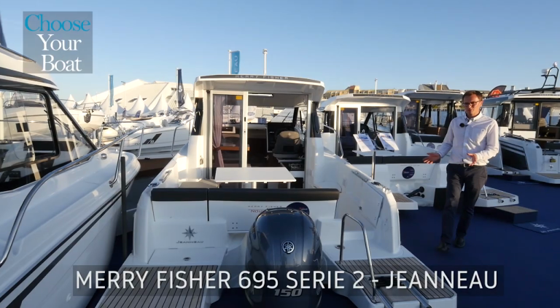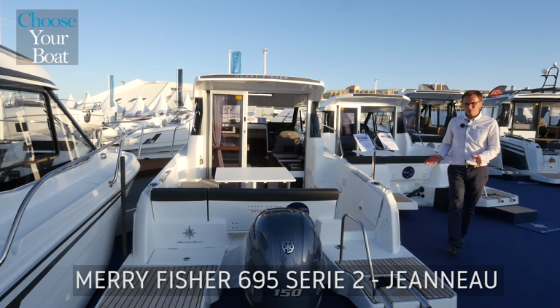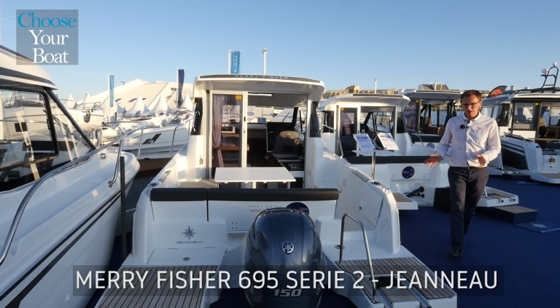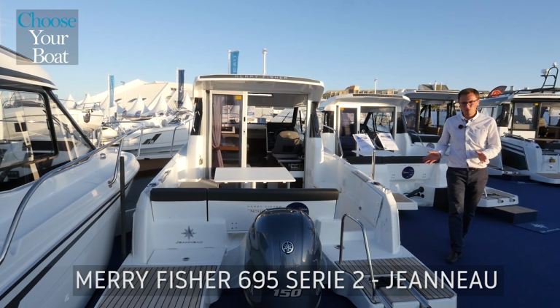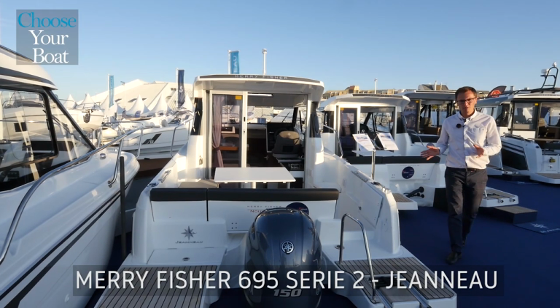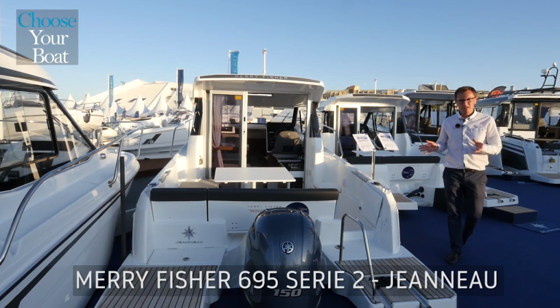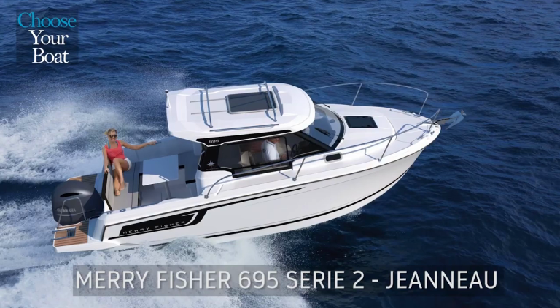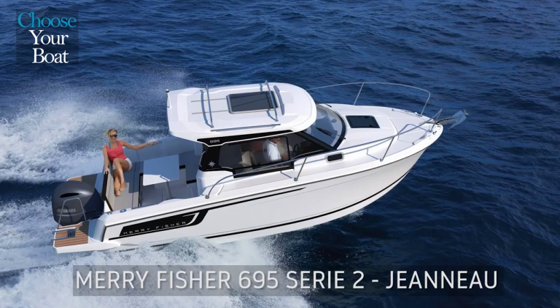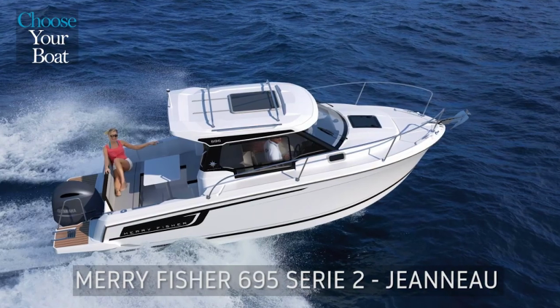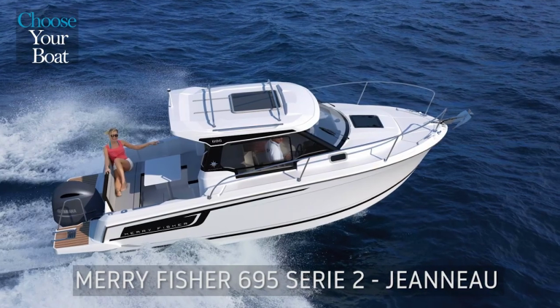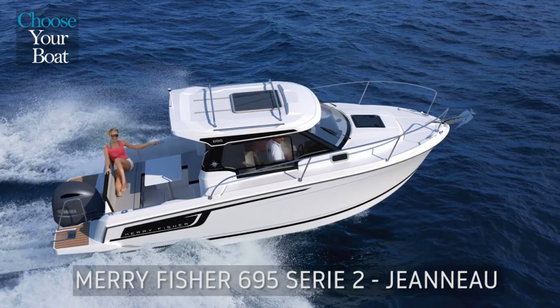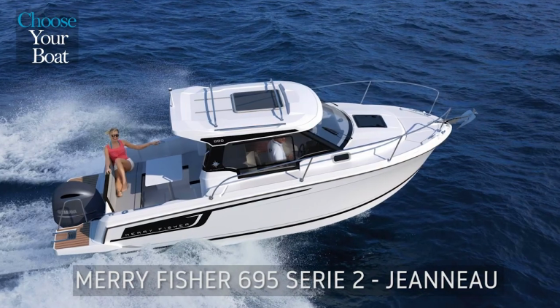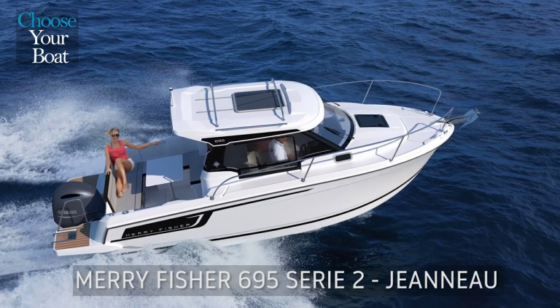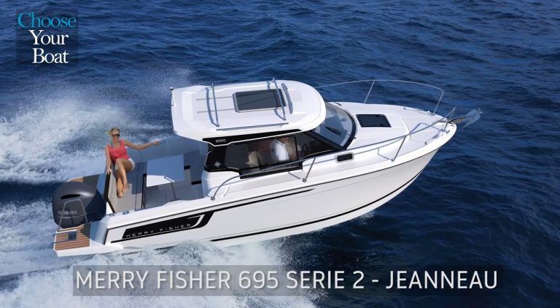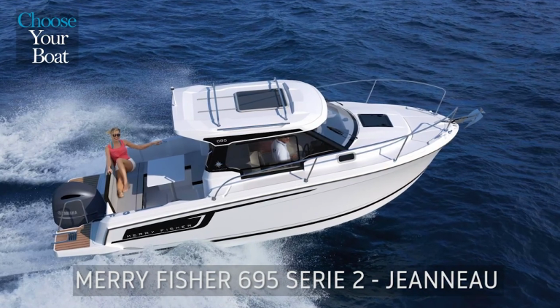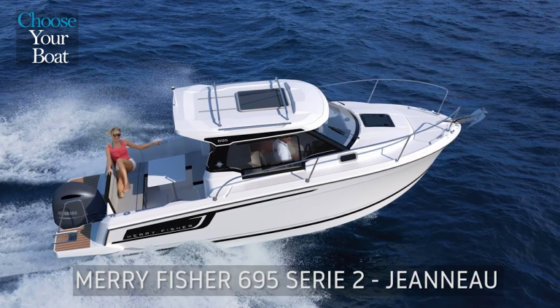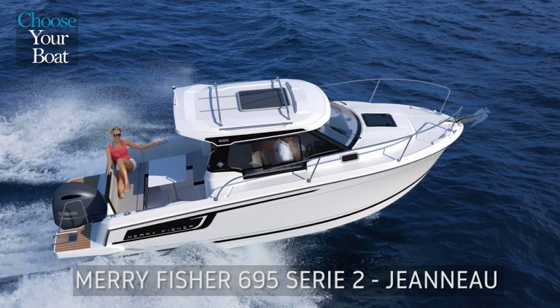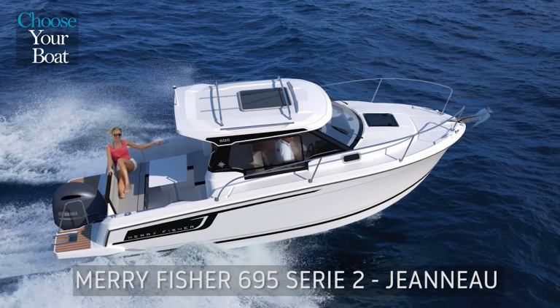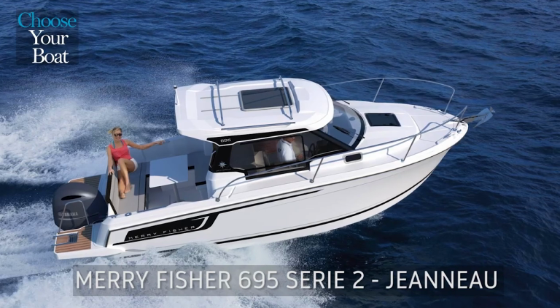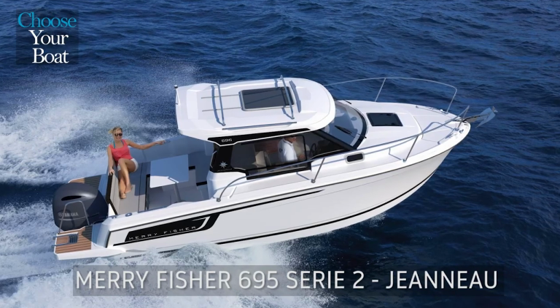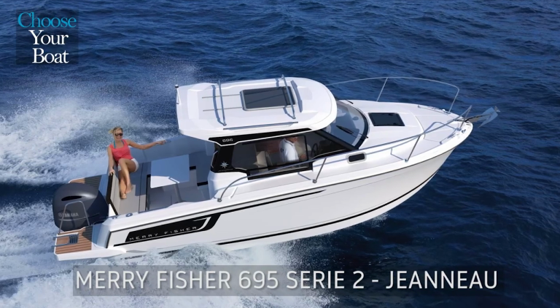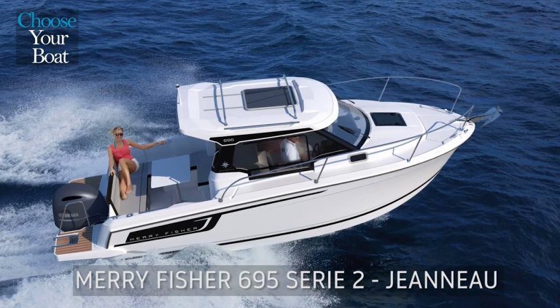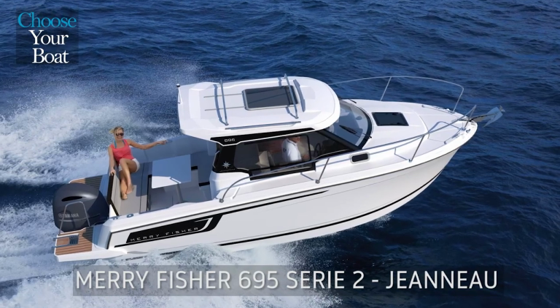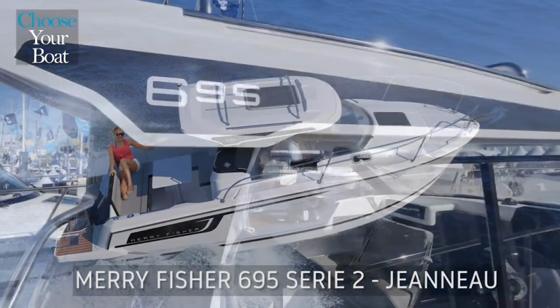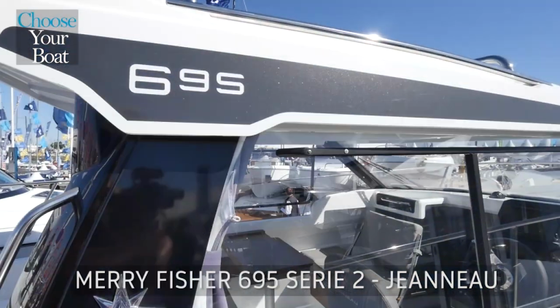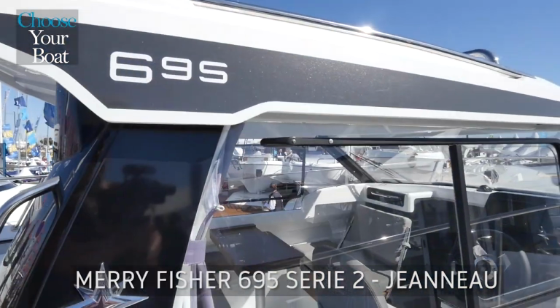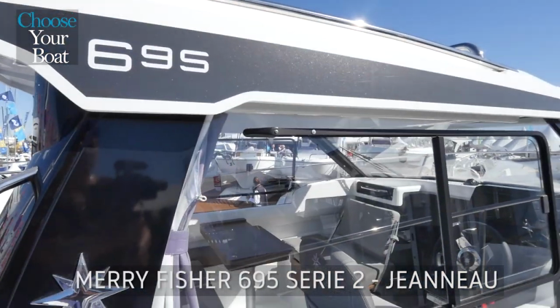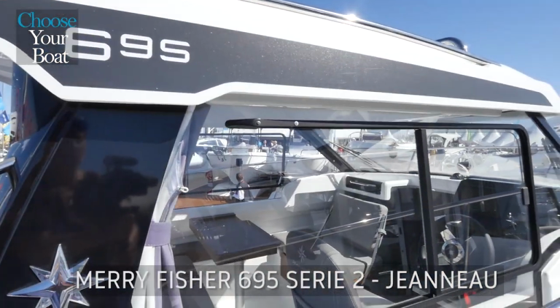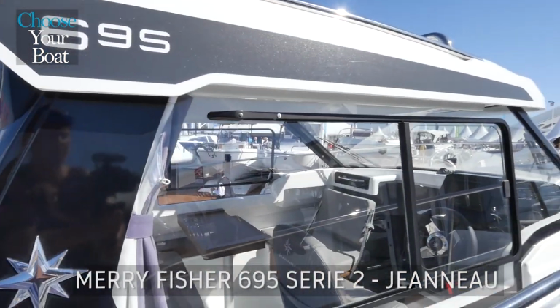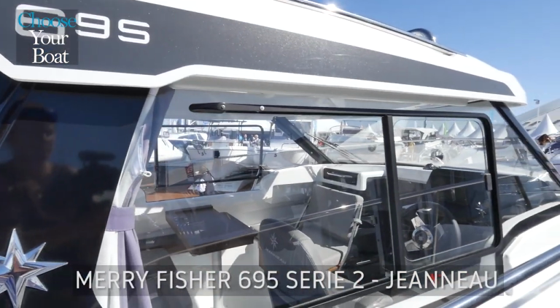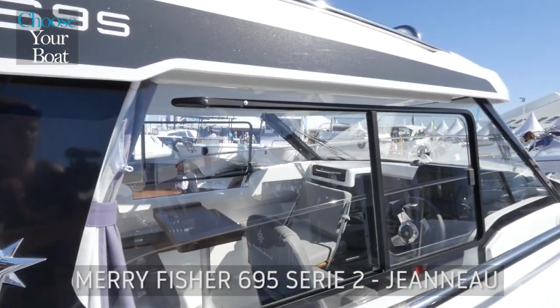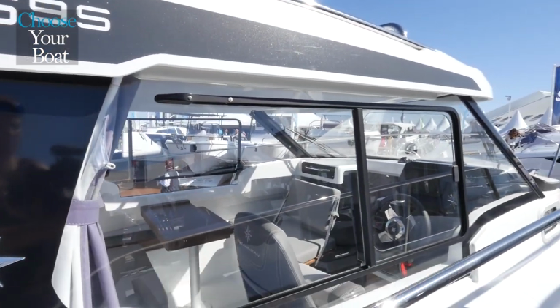Hello and welcome to La Rochelle. Today we'd like to present a very special boat, the Mary Fisher 695 Series 2.